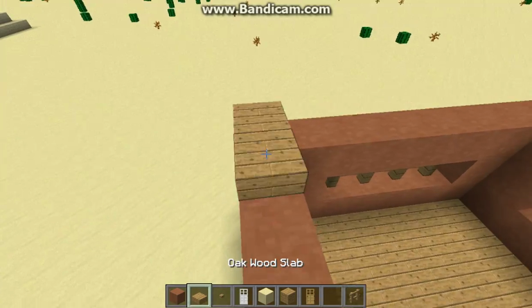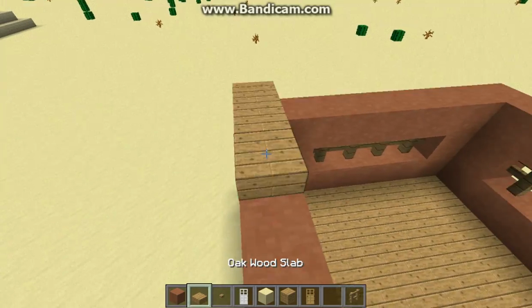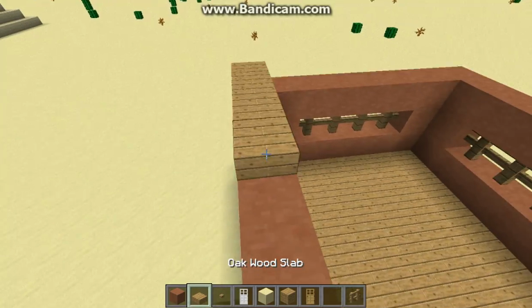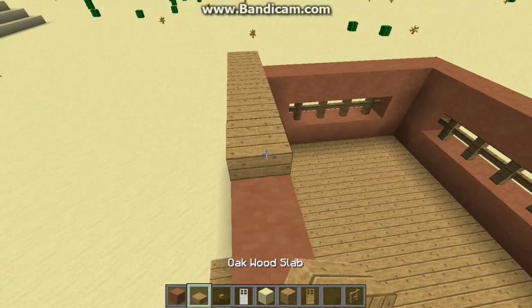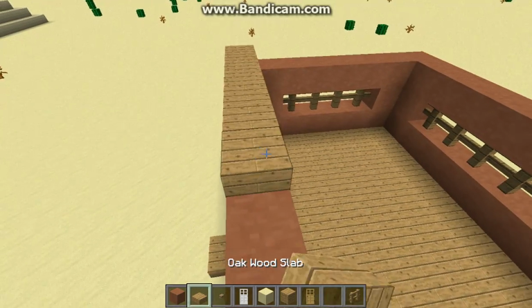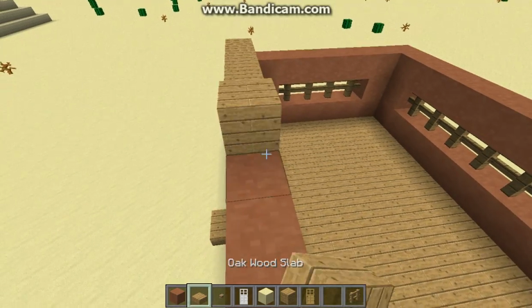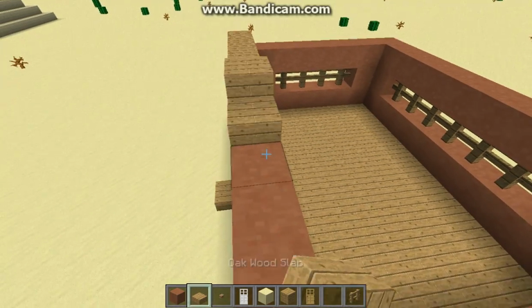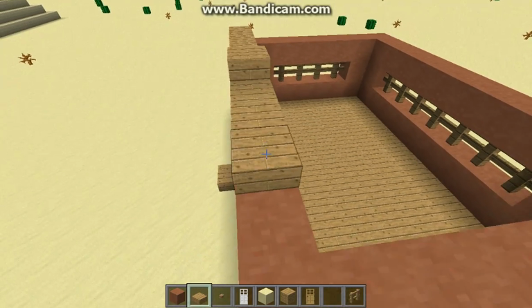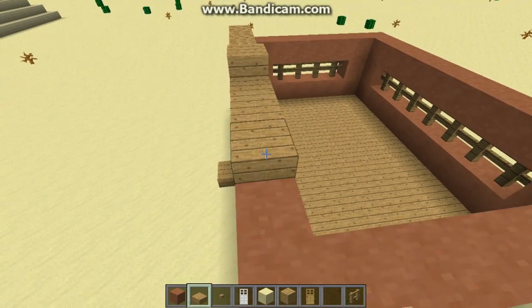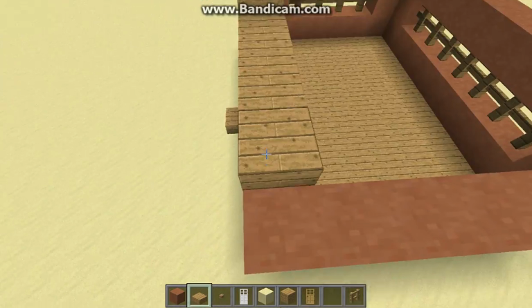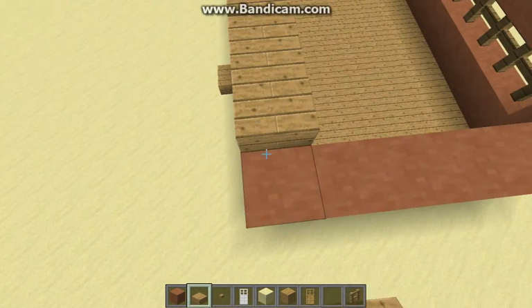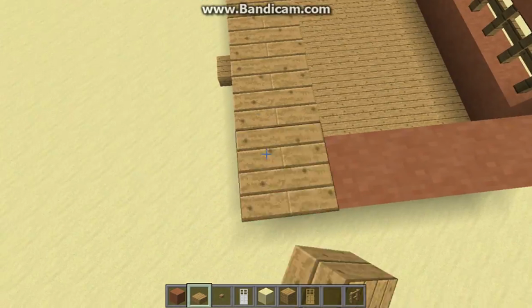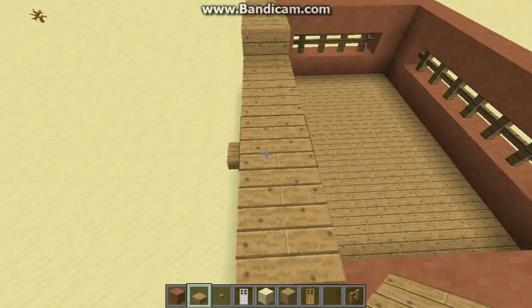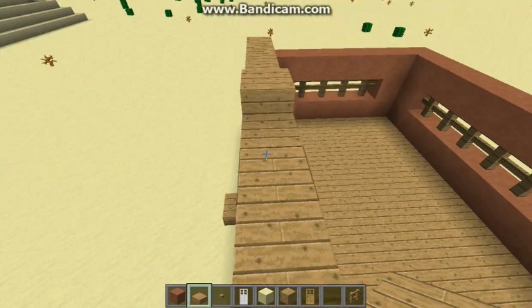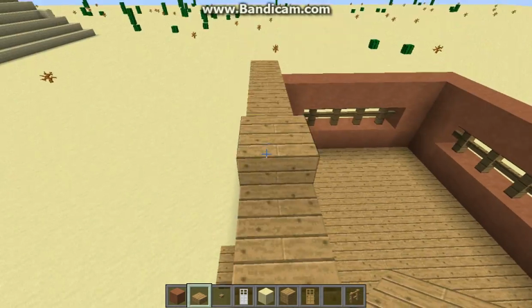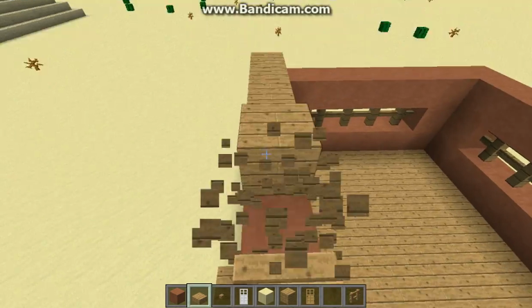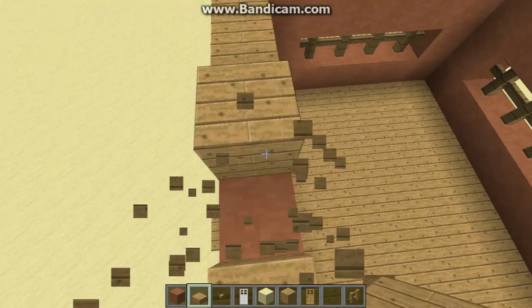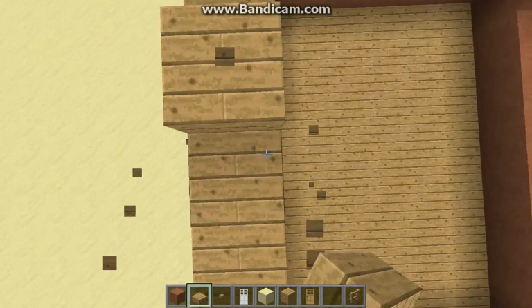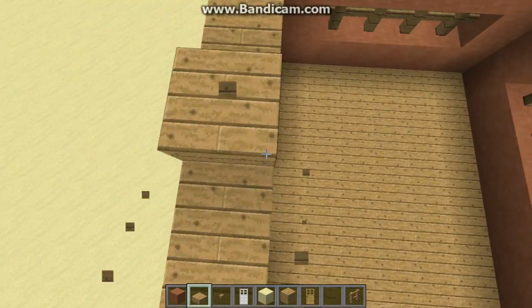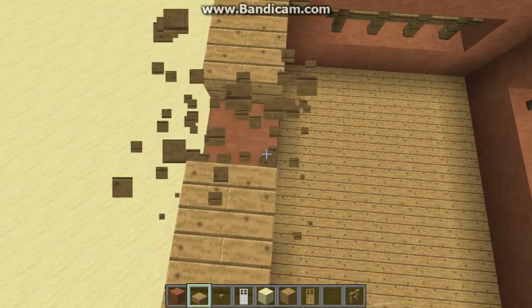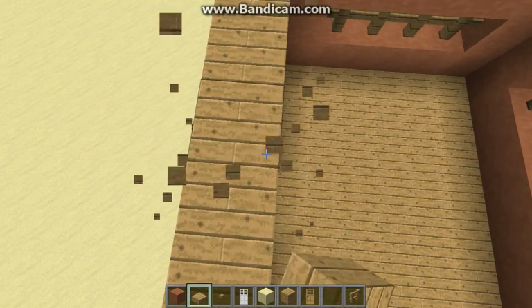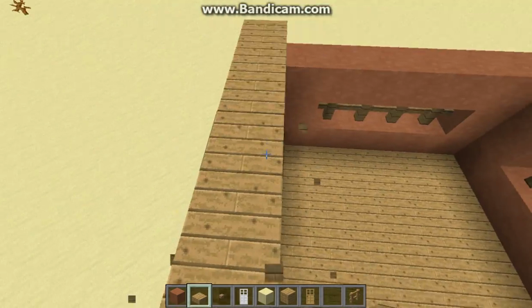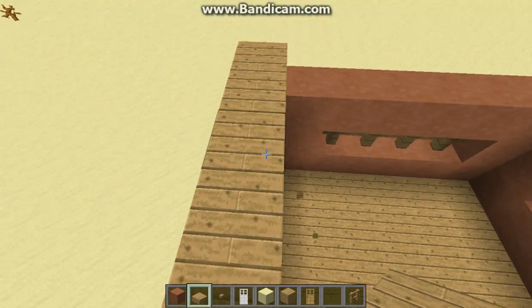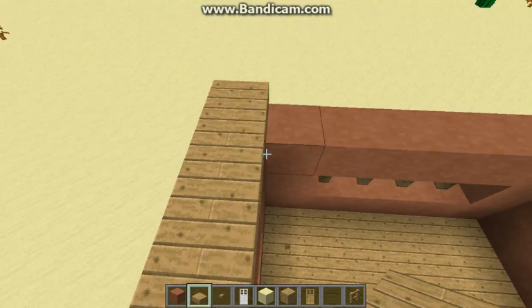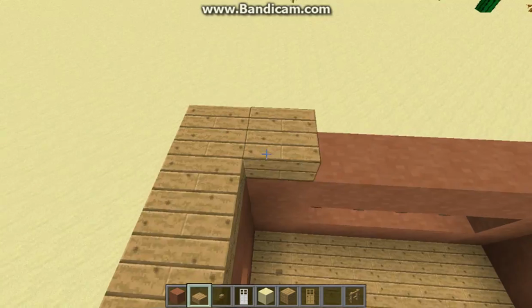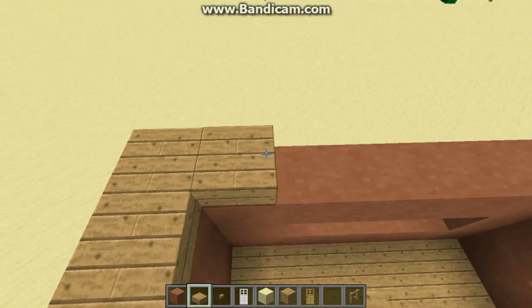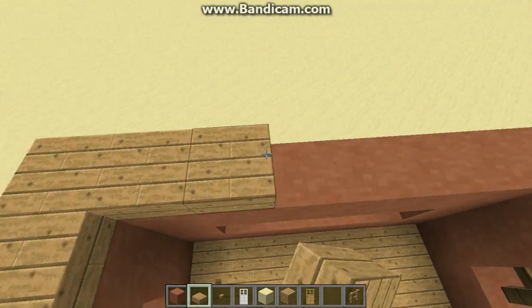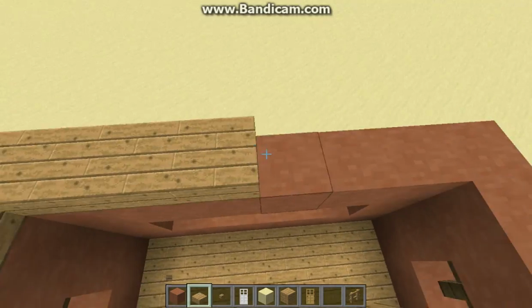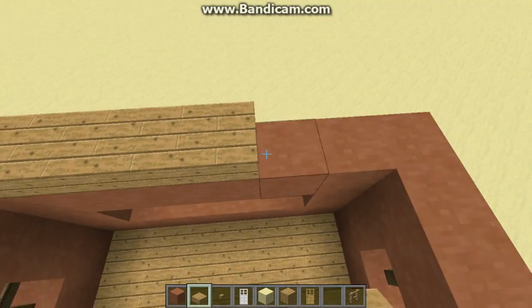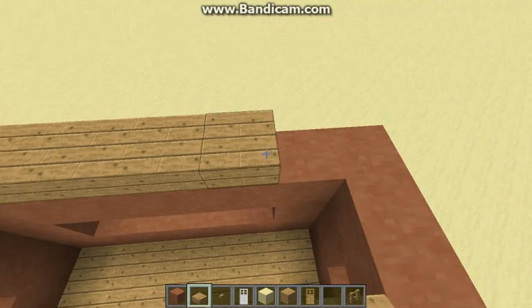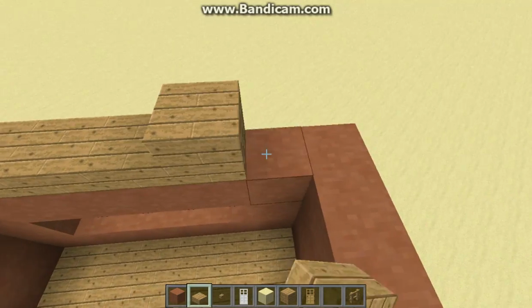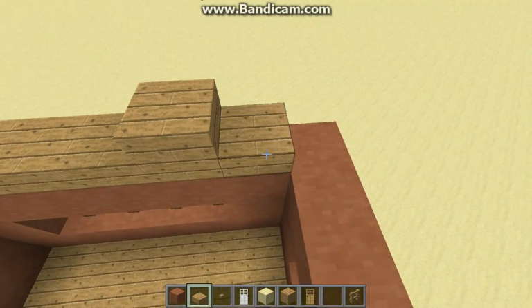Now what you want to do is take some oak wood slabs and throw them on top of where you built.